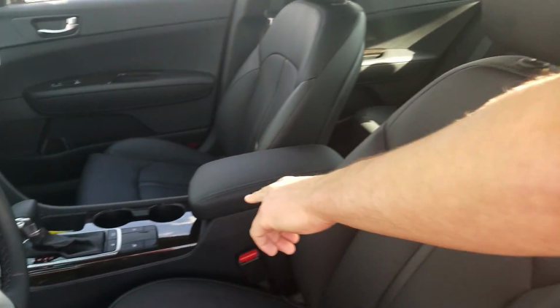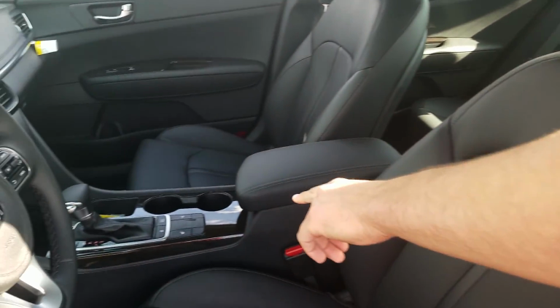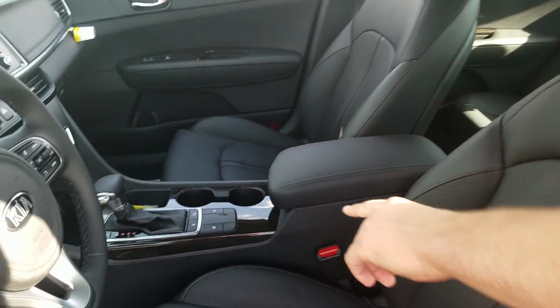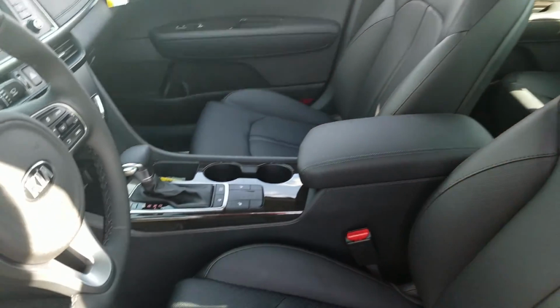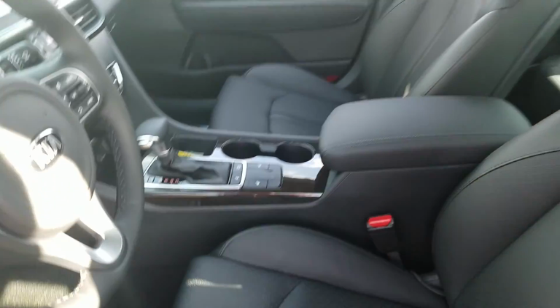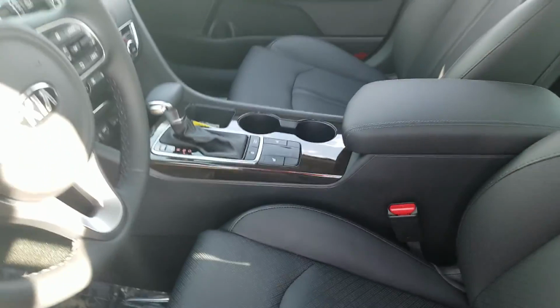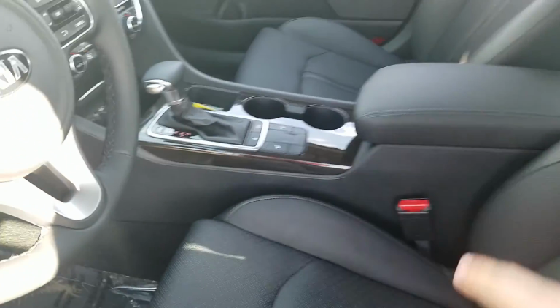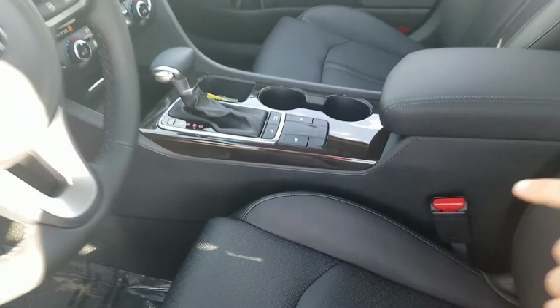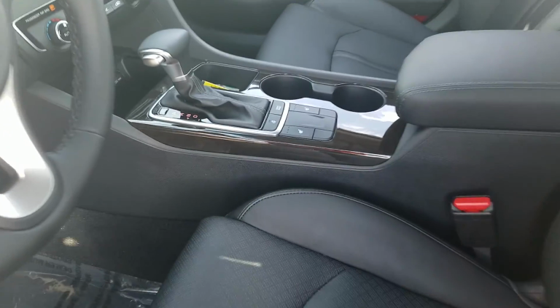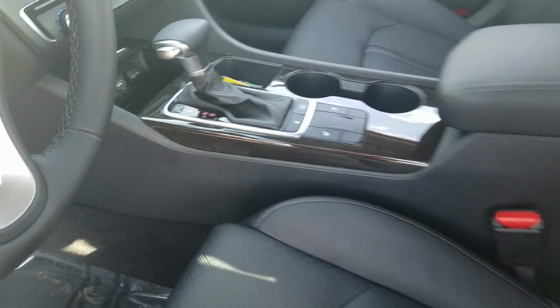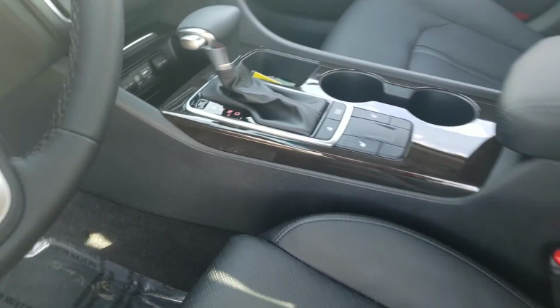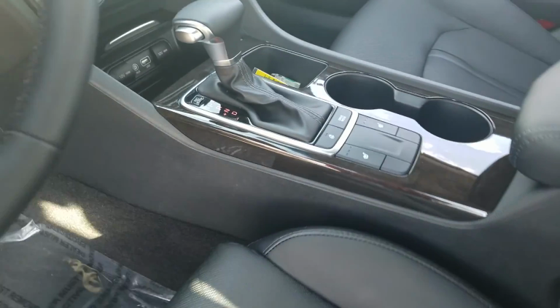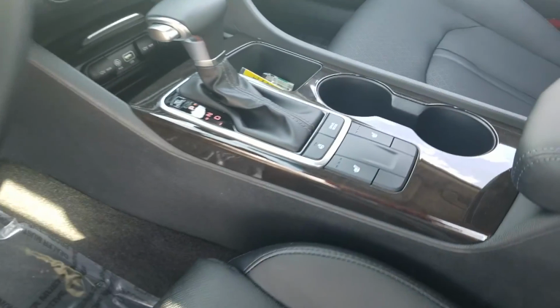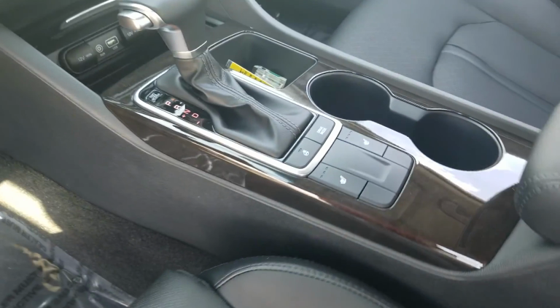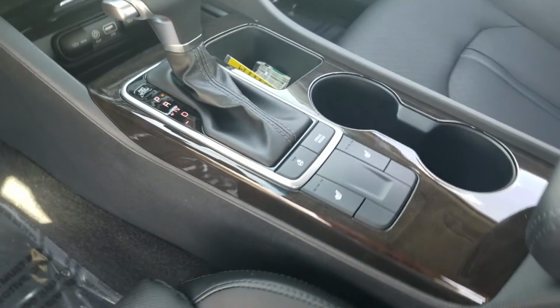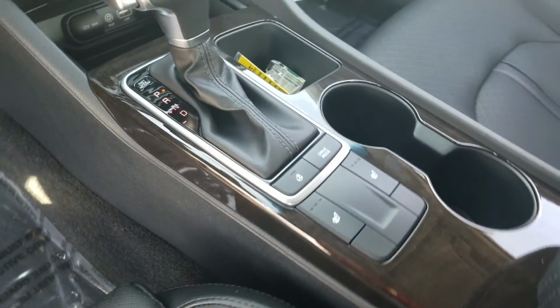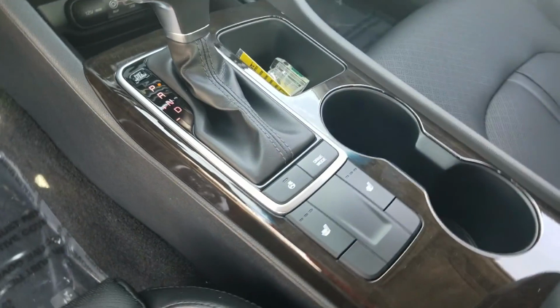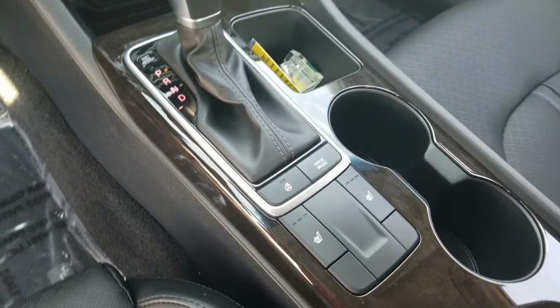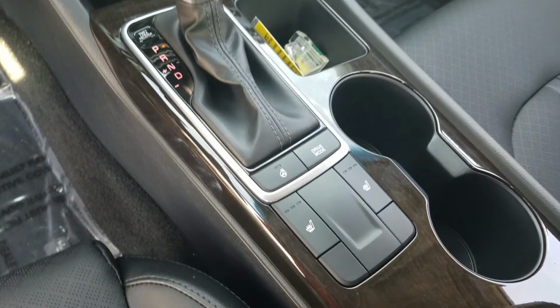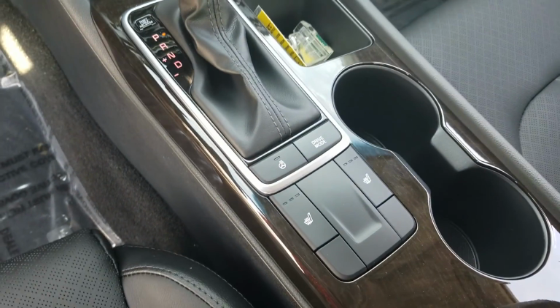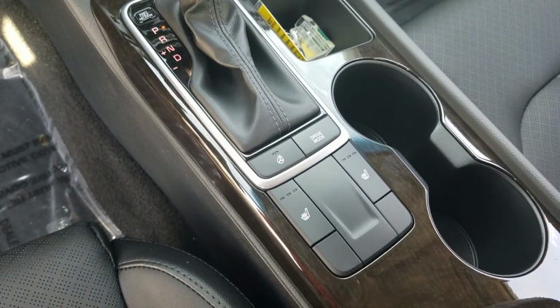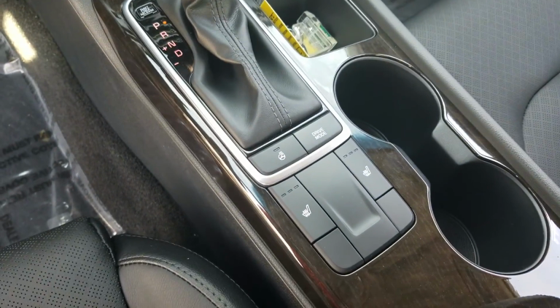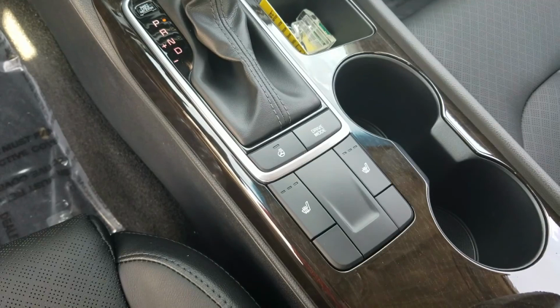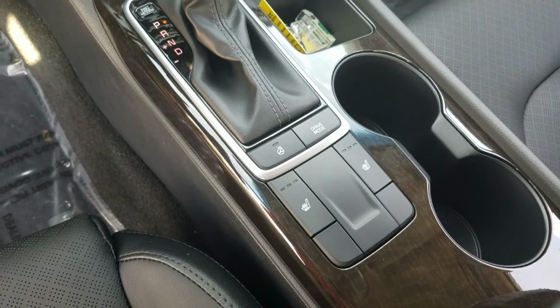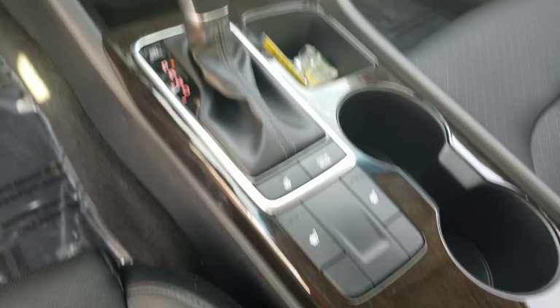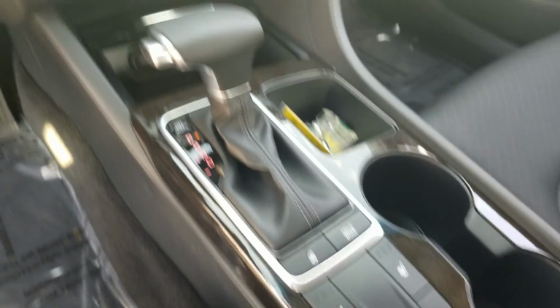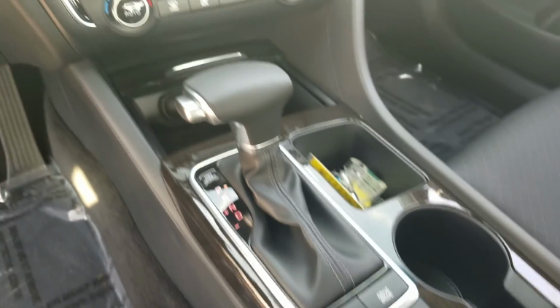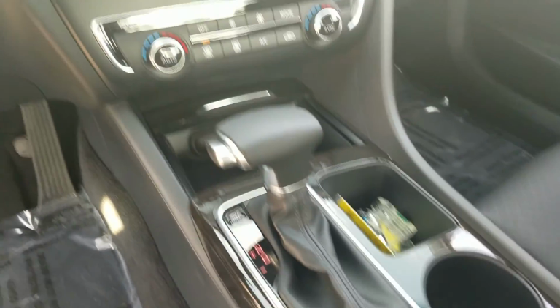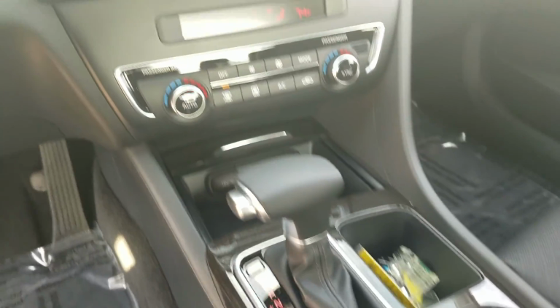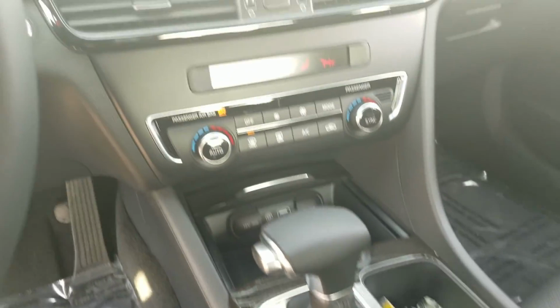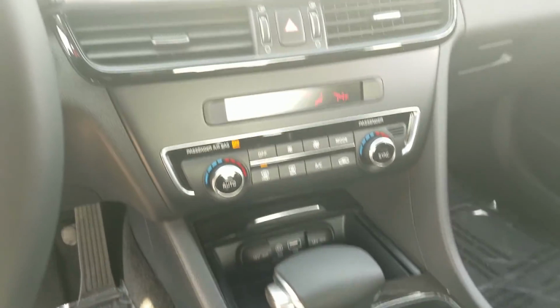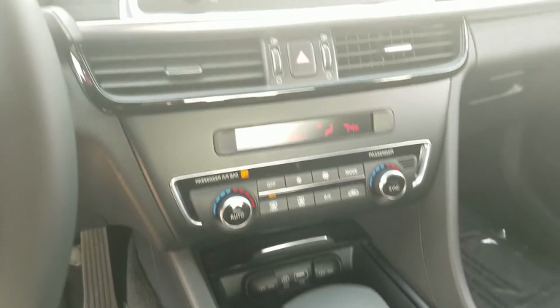Got your heated seats right there, heated steering wheel comes standard on all these EX, plus your backup camera.